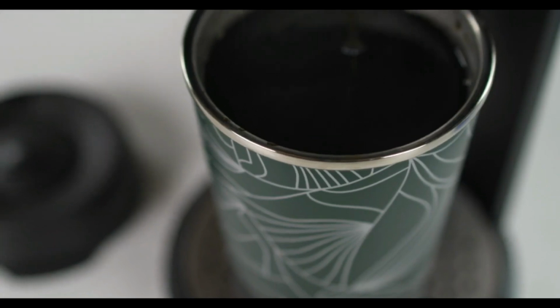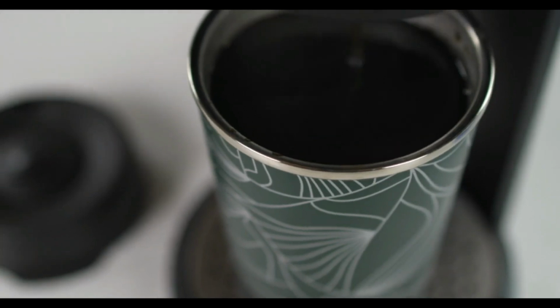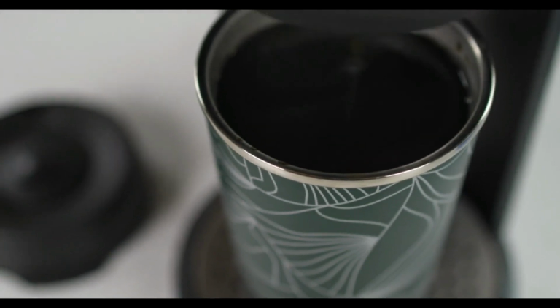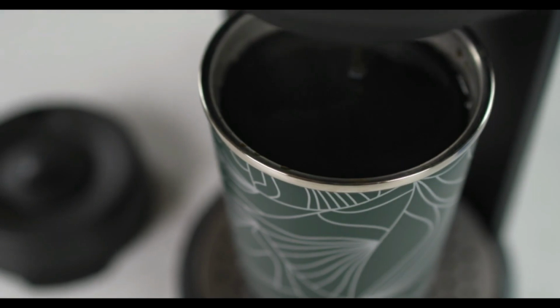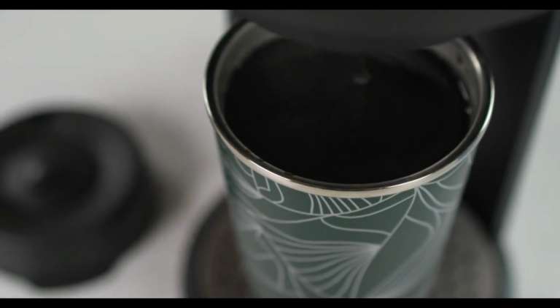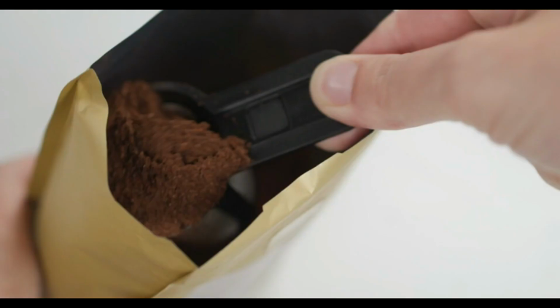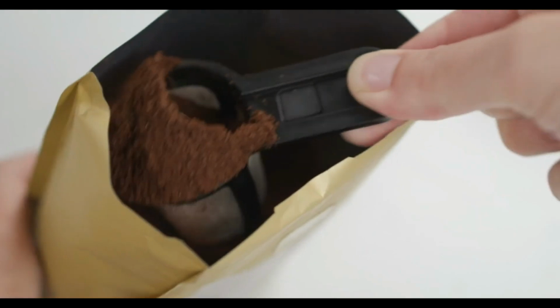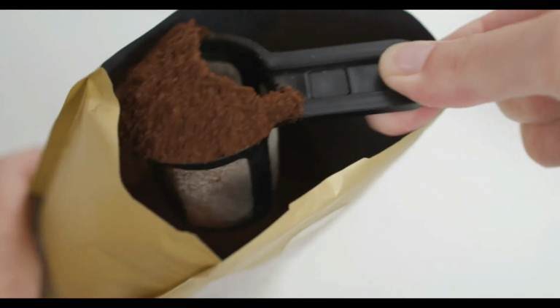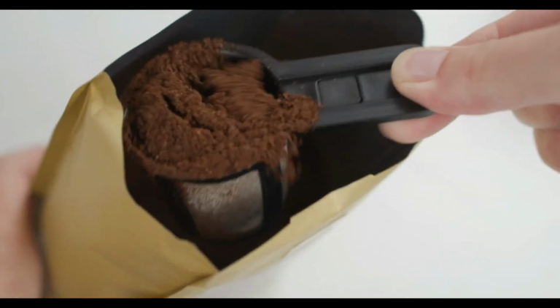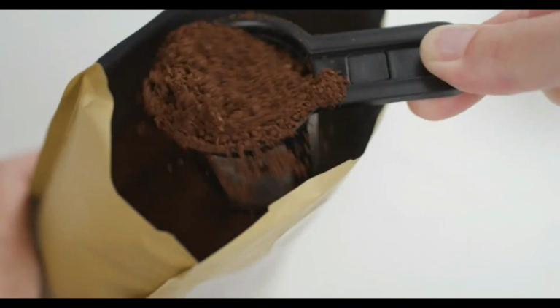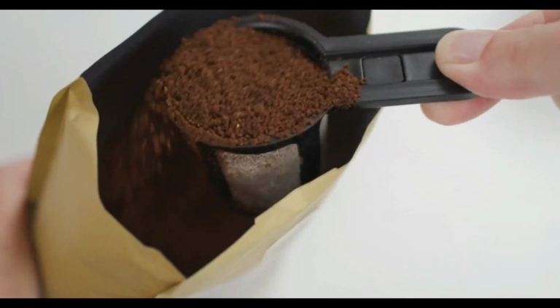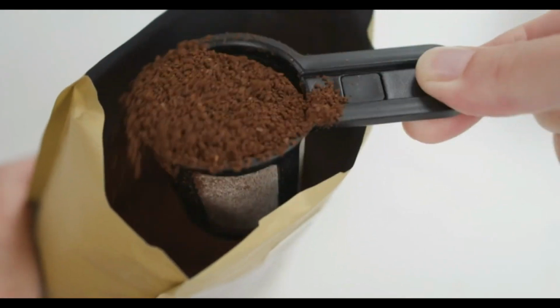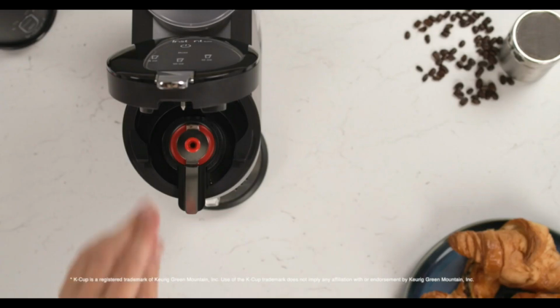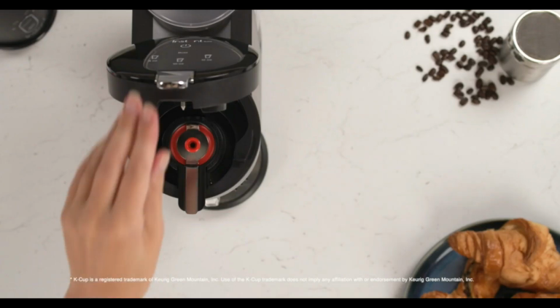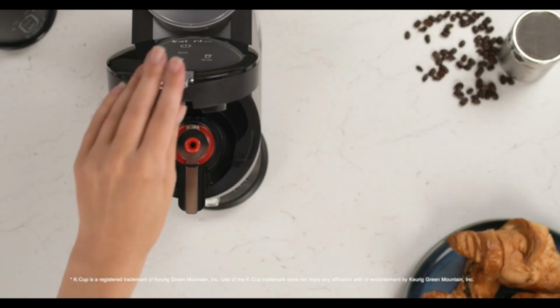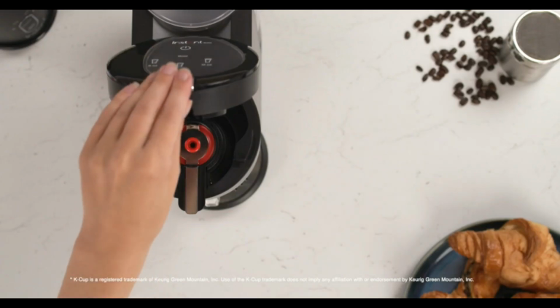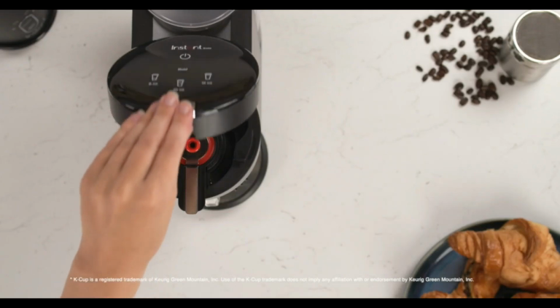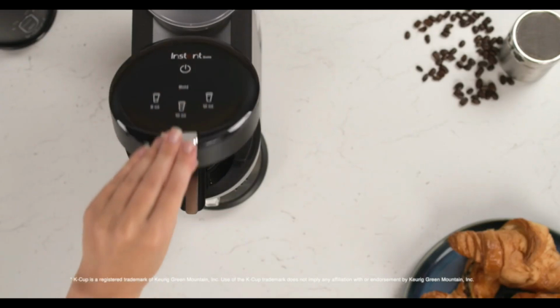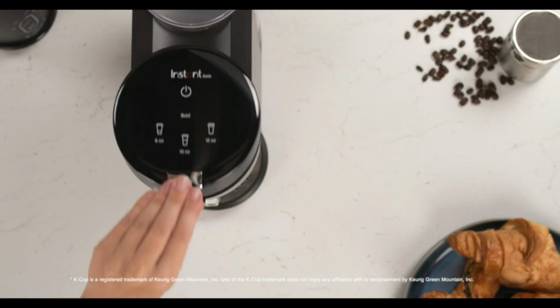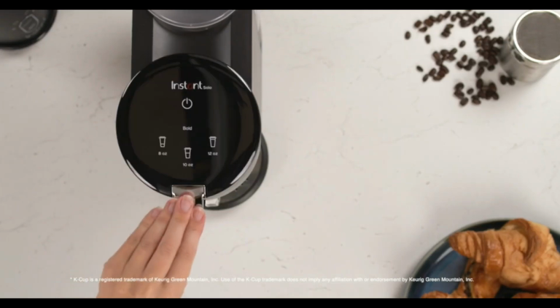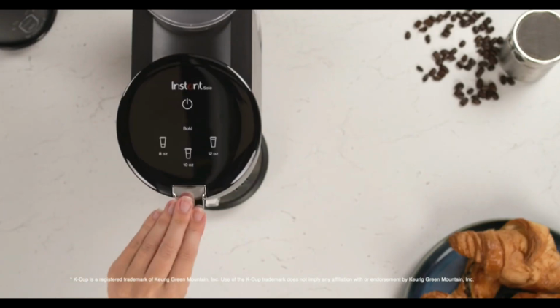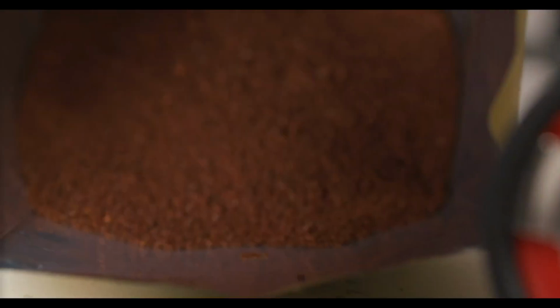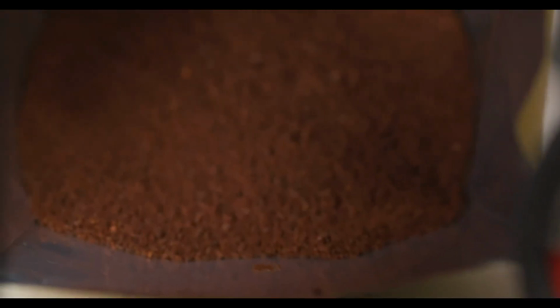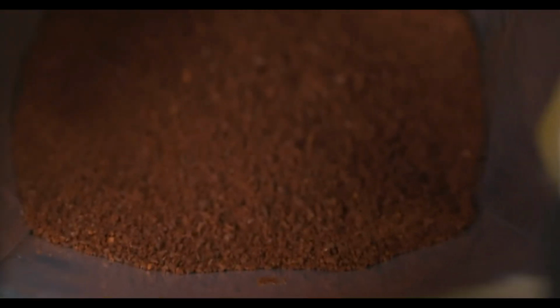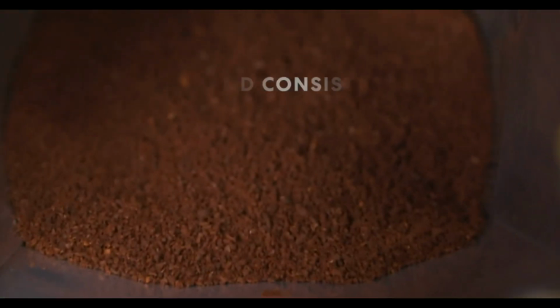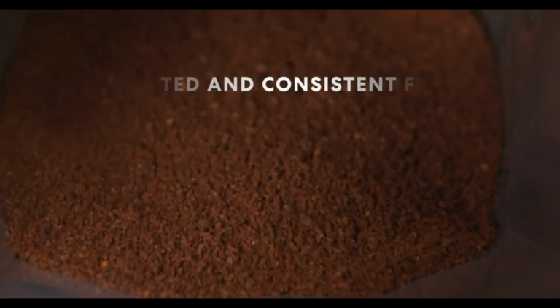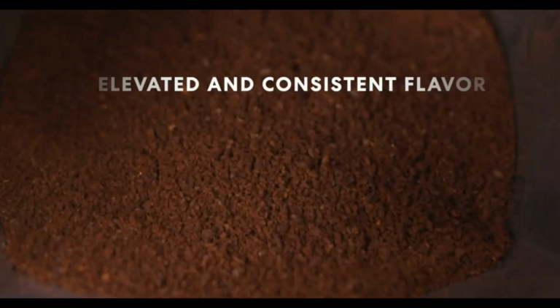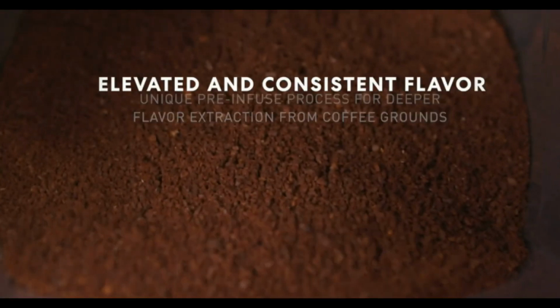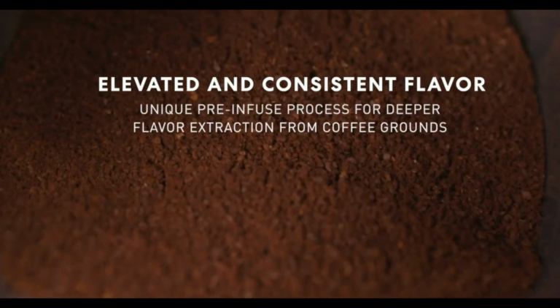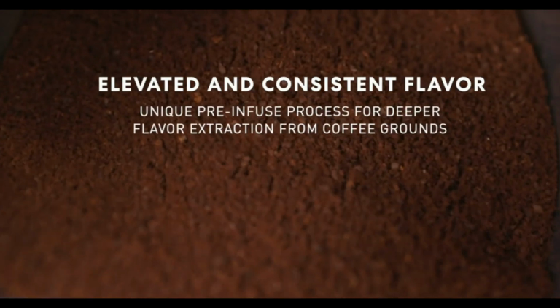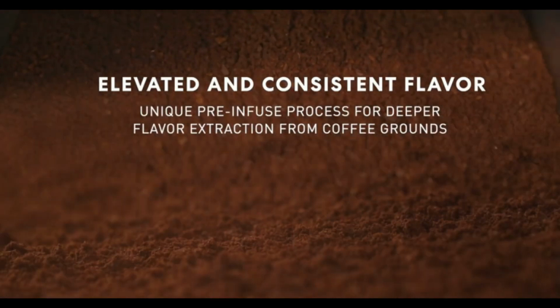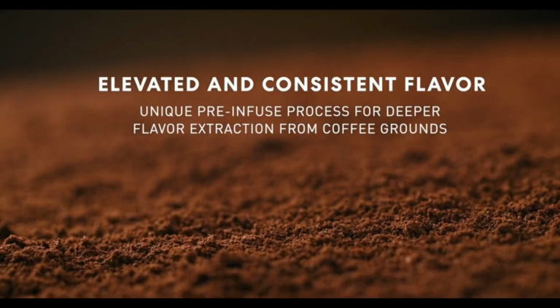The pre-infusion brew process gently soaks grounds before brewing to produce a deeper, more aromatic and flavorful cup of coffee.